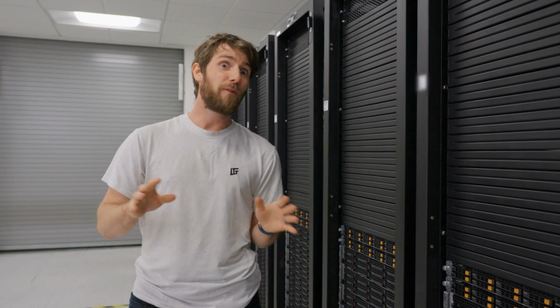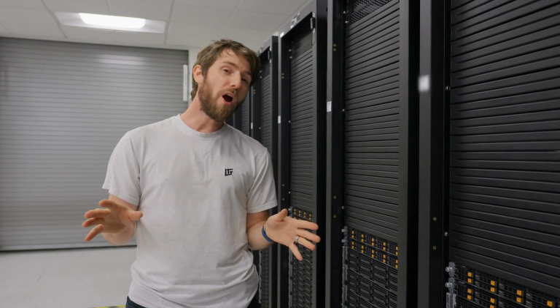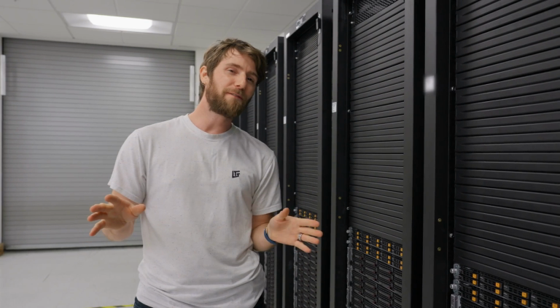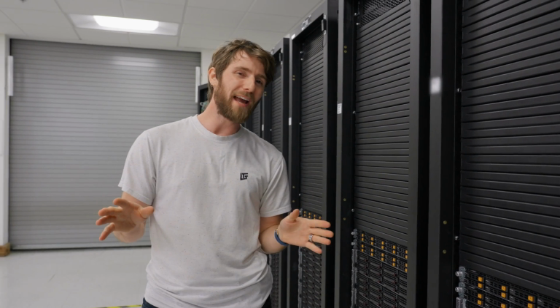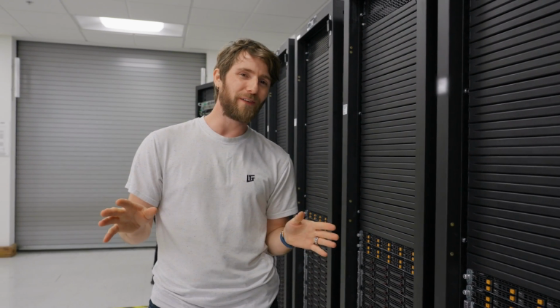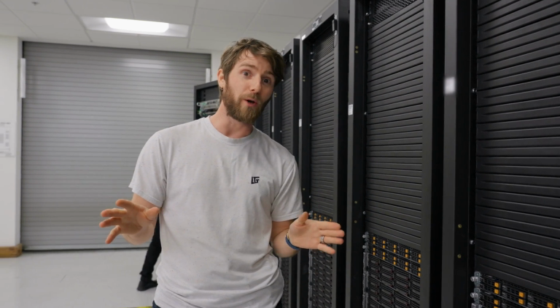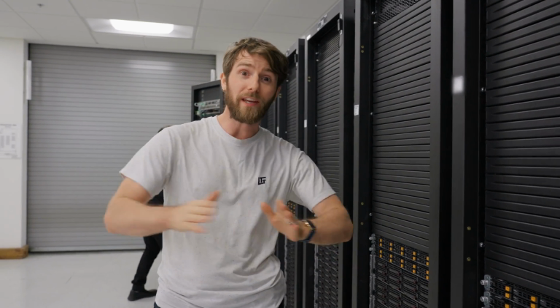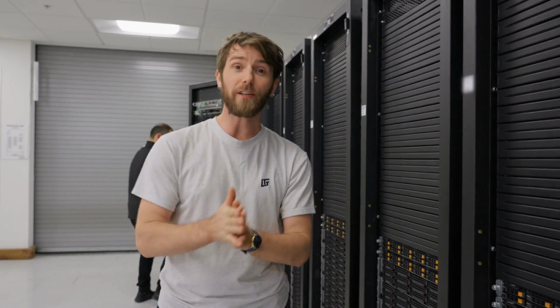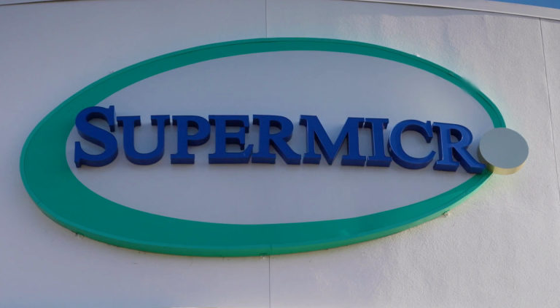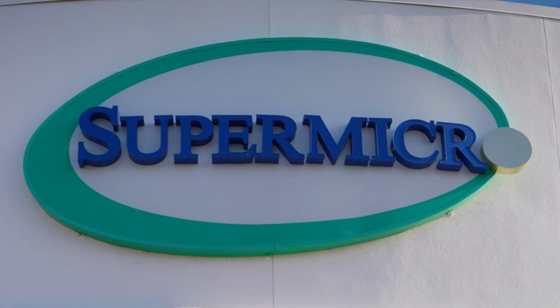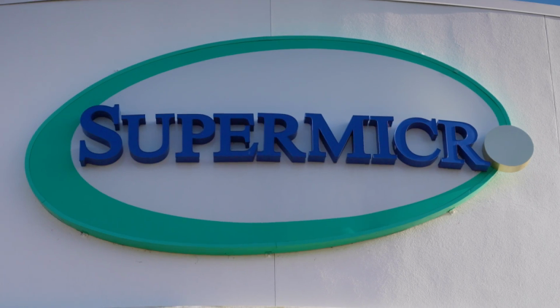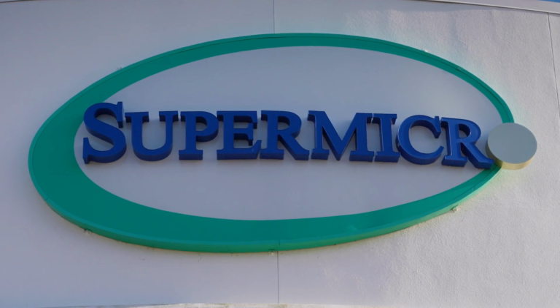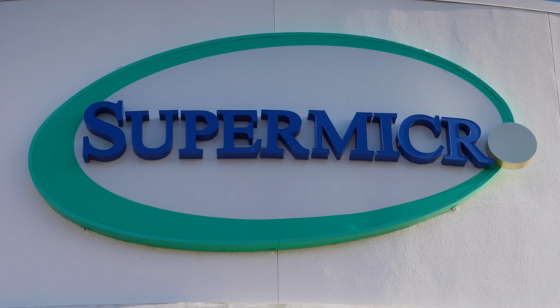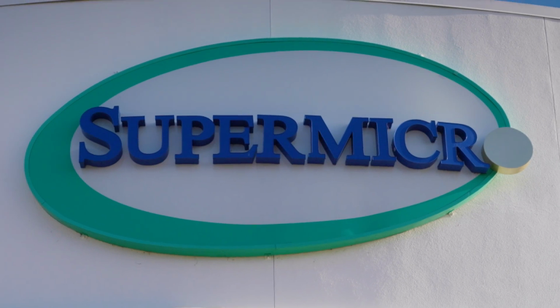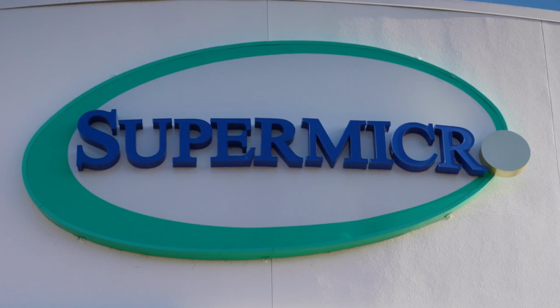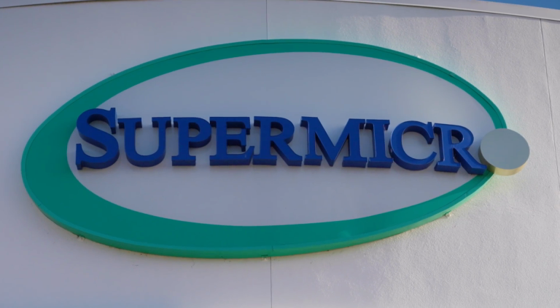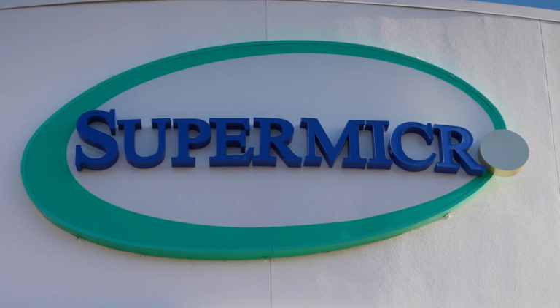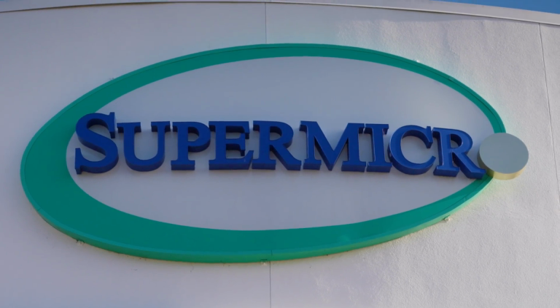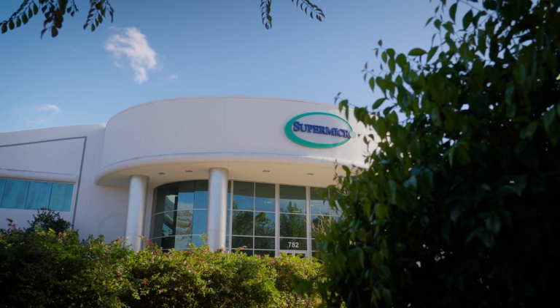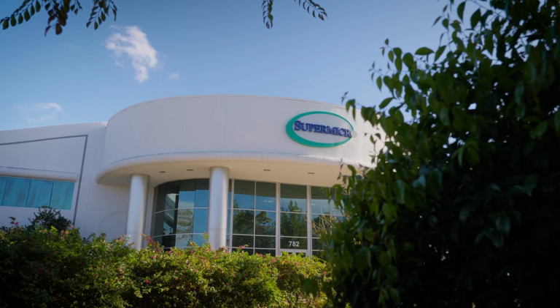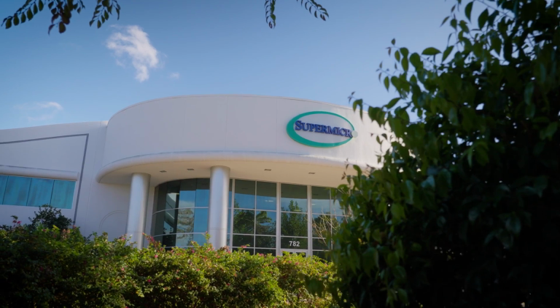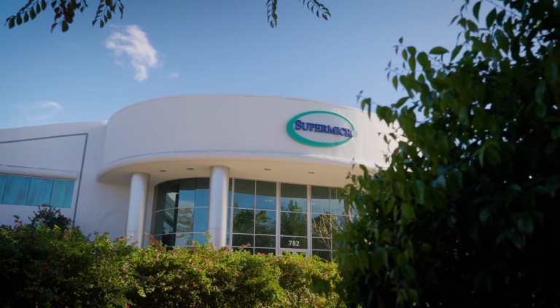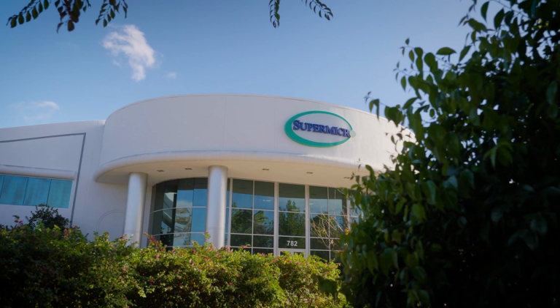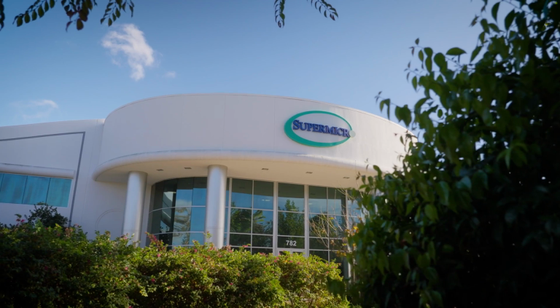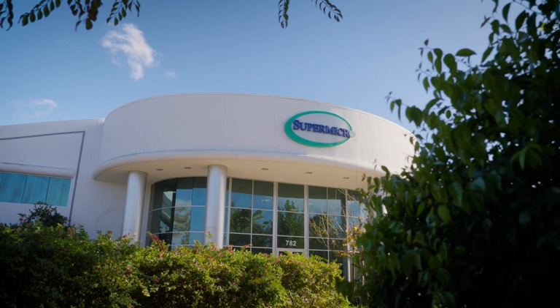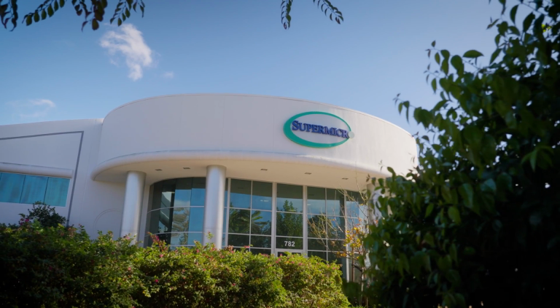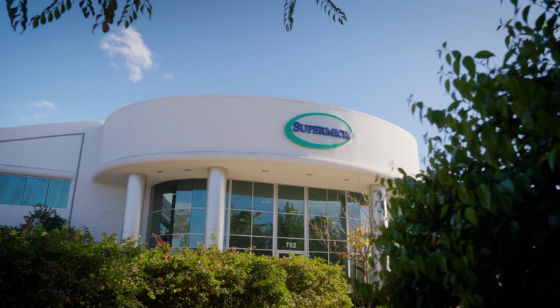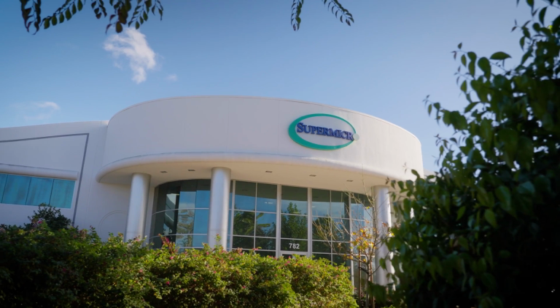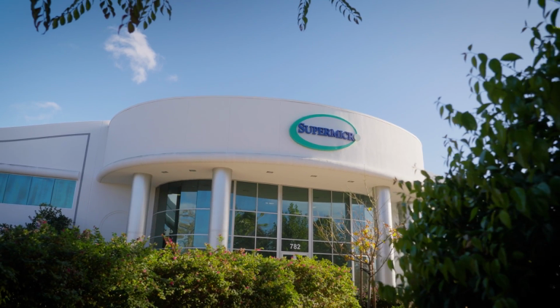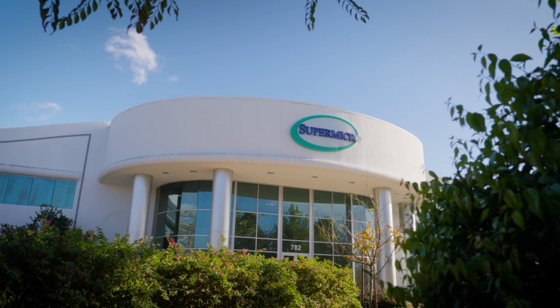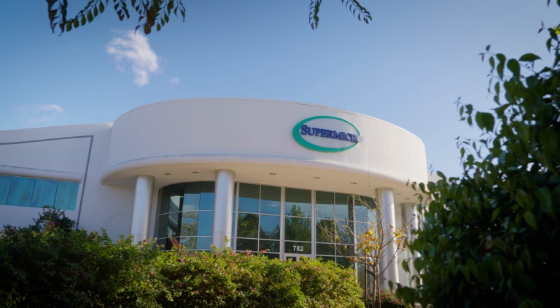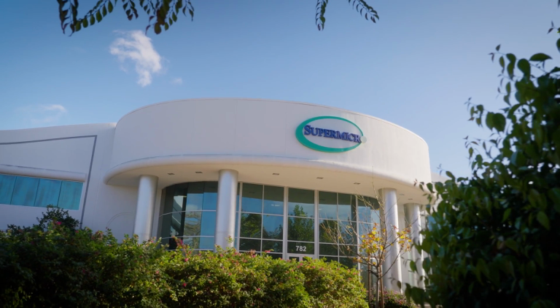For our final video here at Supermicro's headquarters in beautiful Silicon Valley, California, I've got something you might not expect.